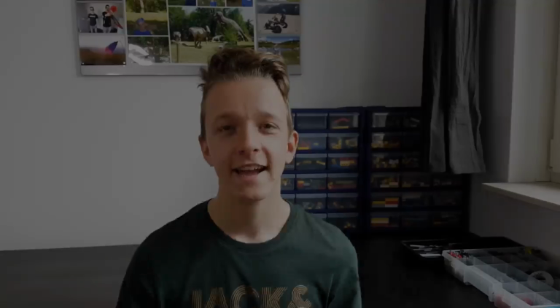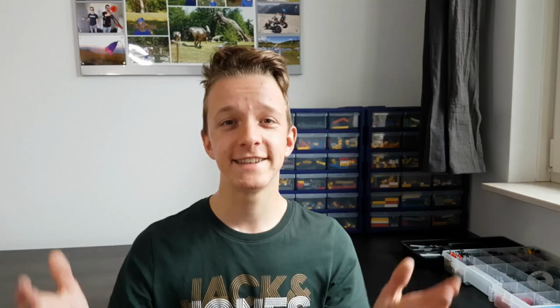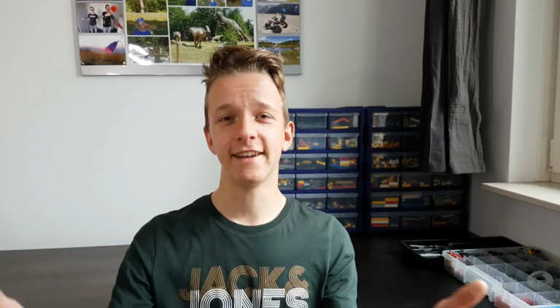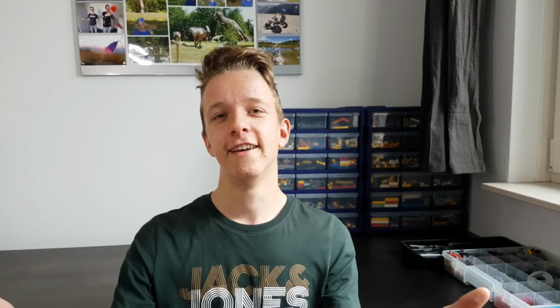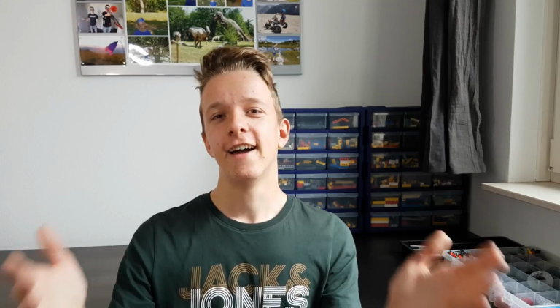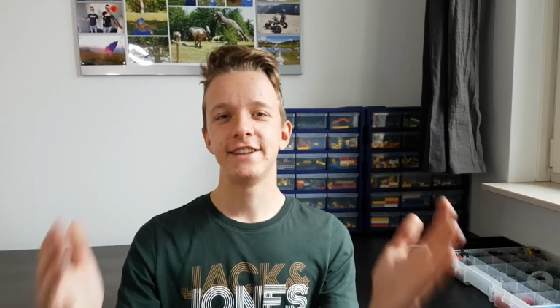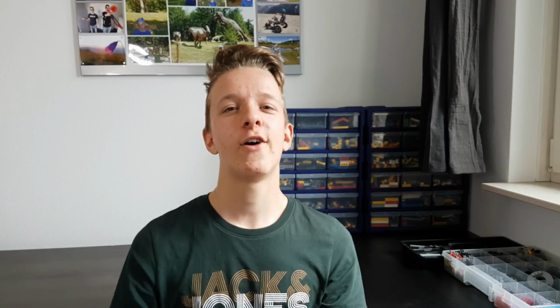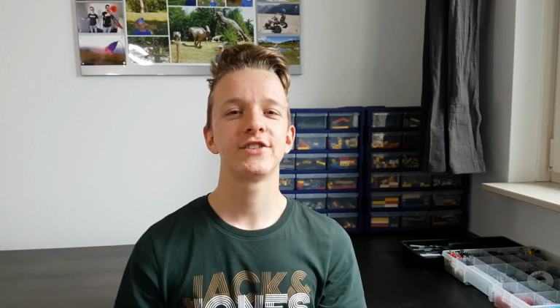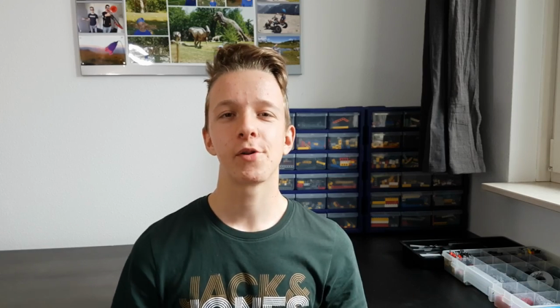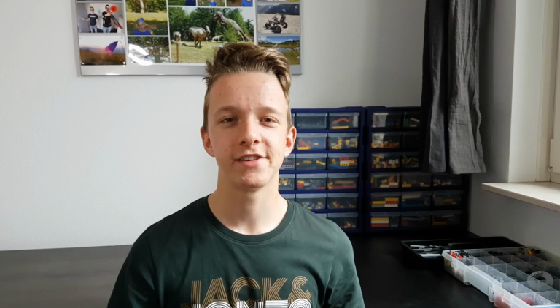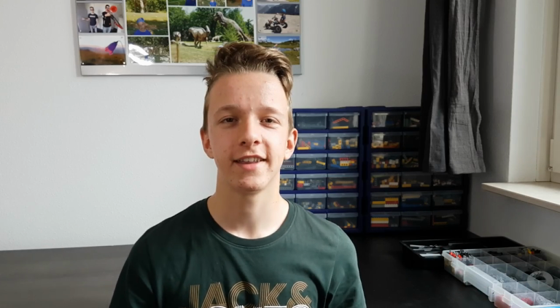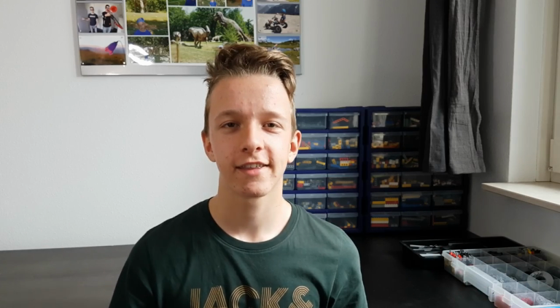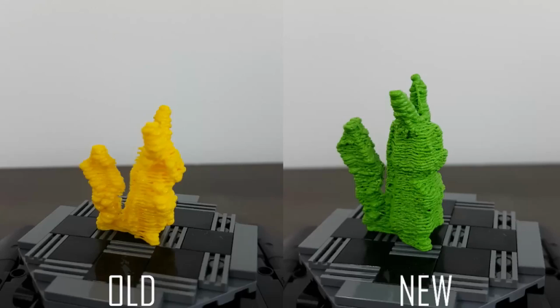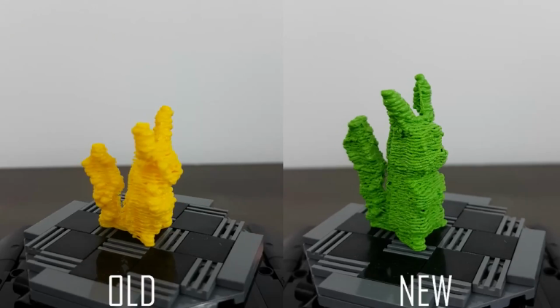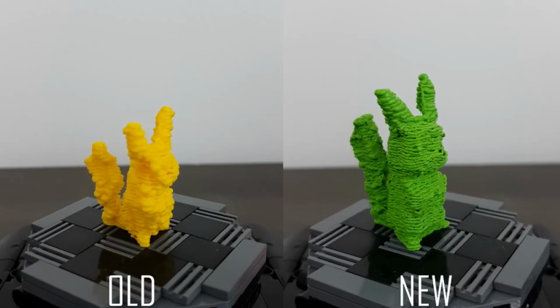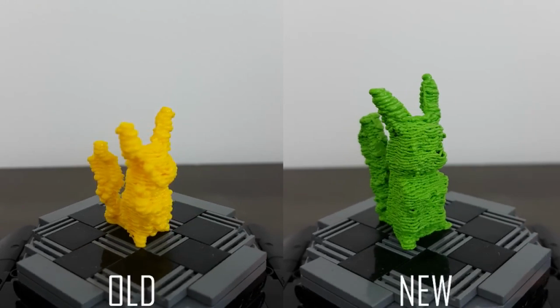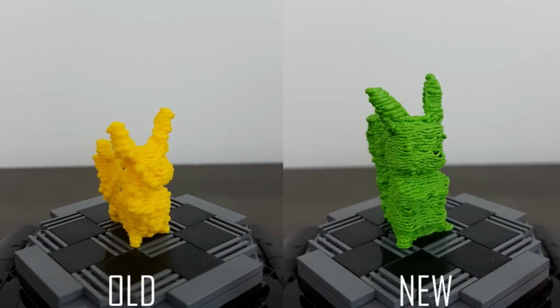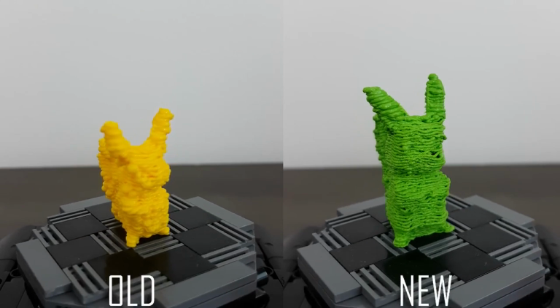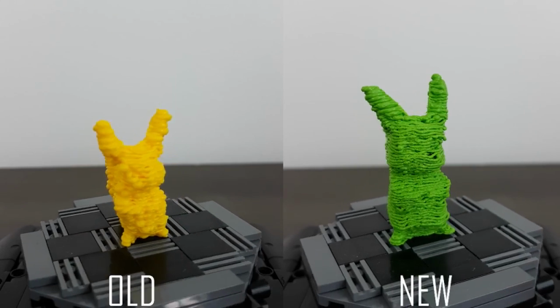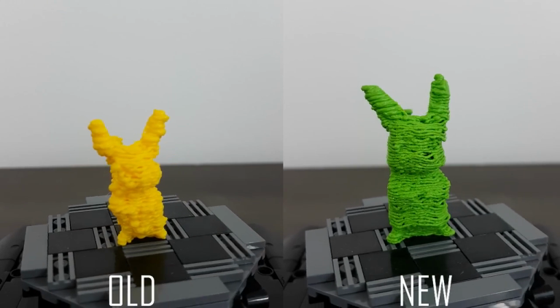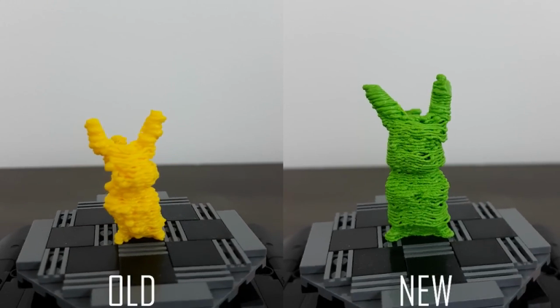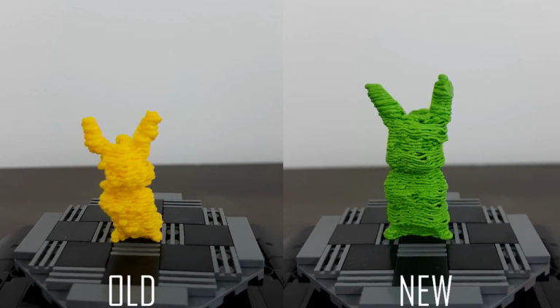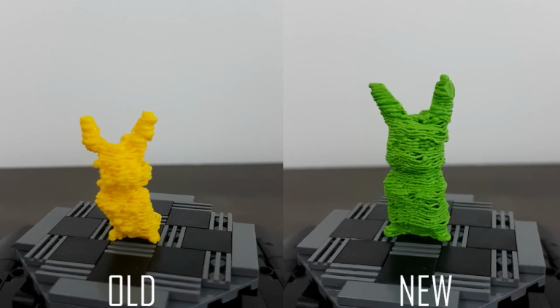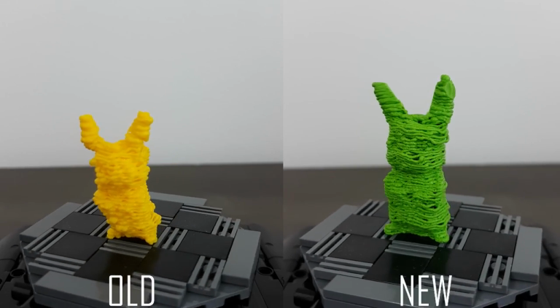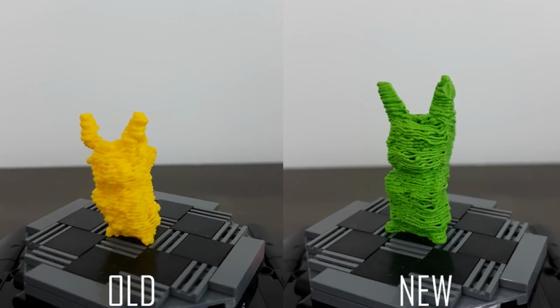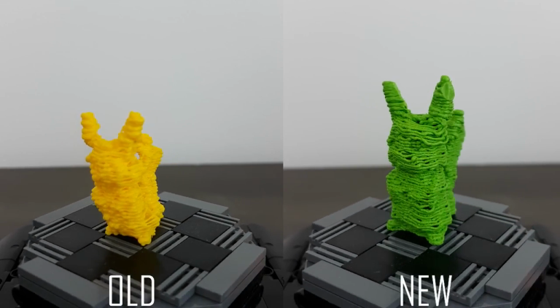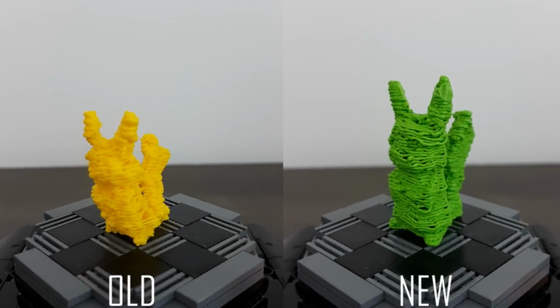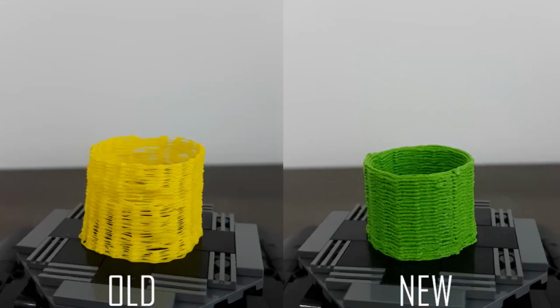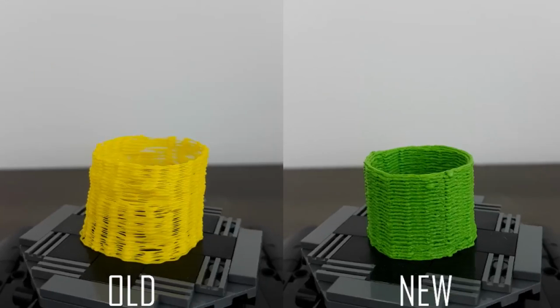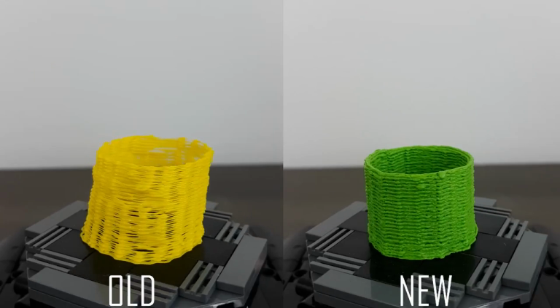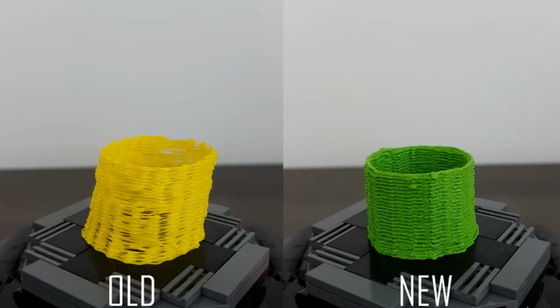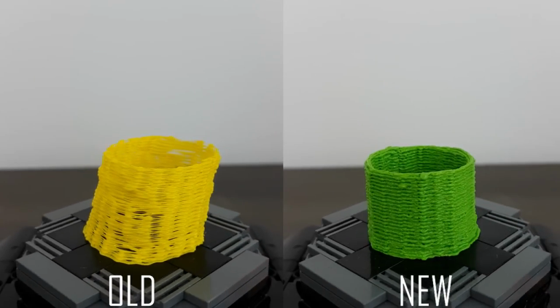It's done, and so are some other prints I did. After a bit of polishing, you can see the quality dramatically increase with this new design.